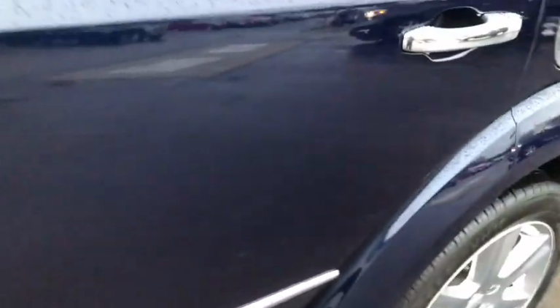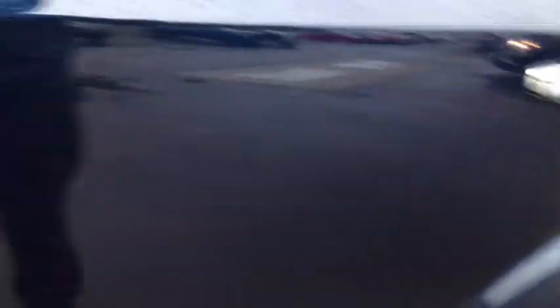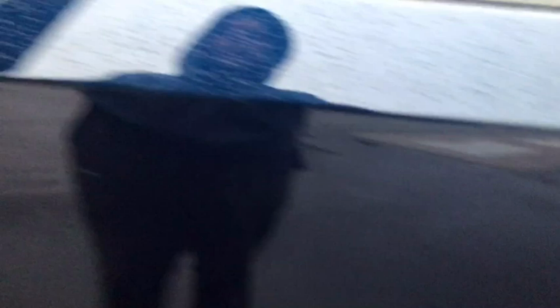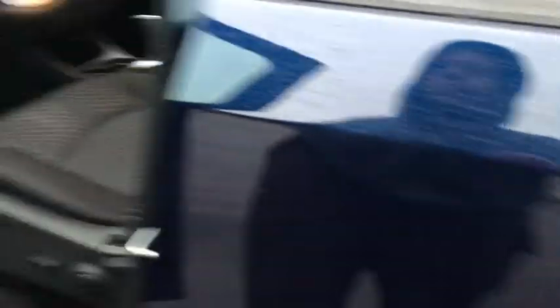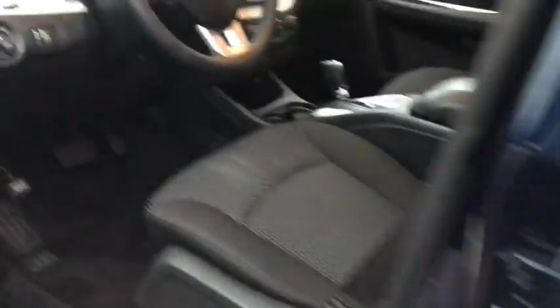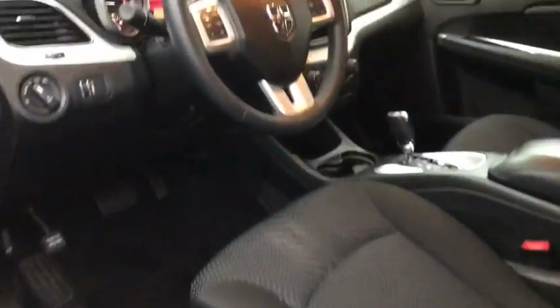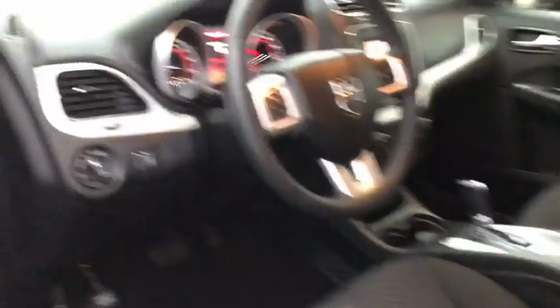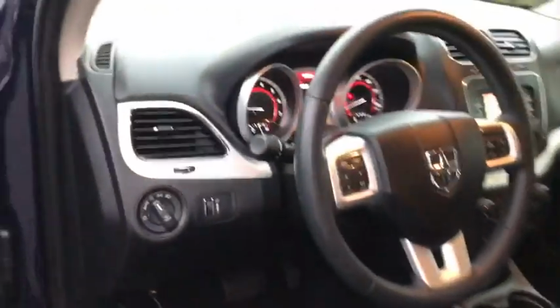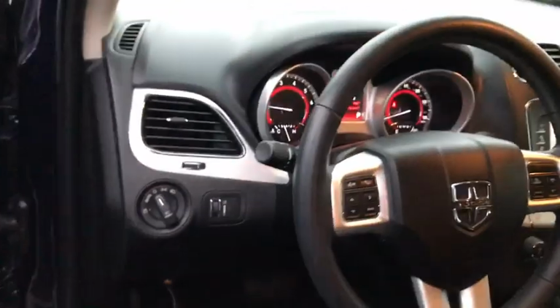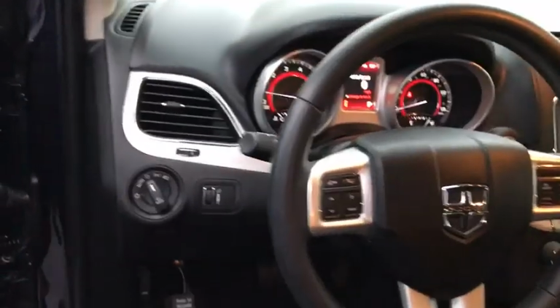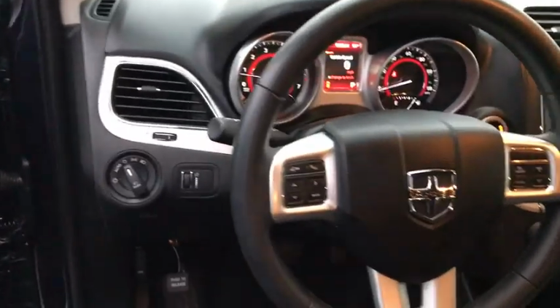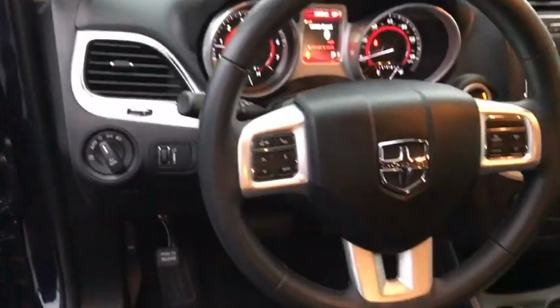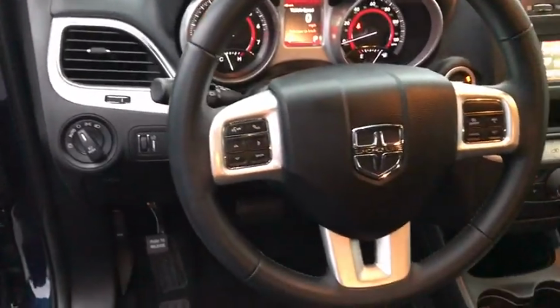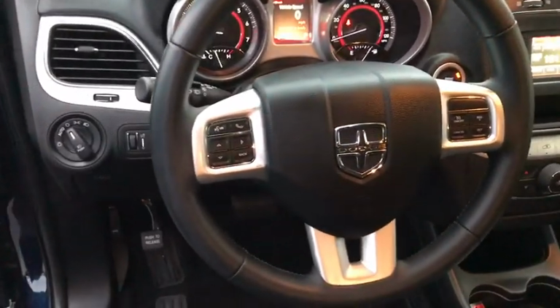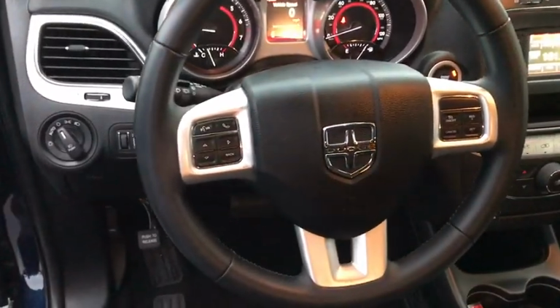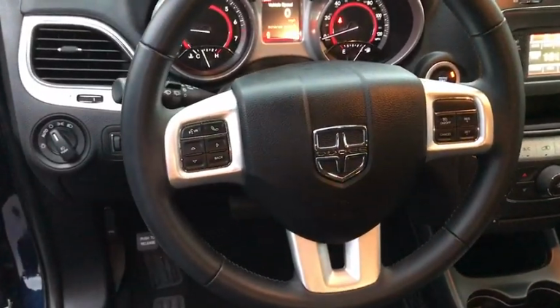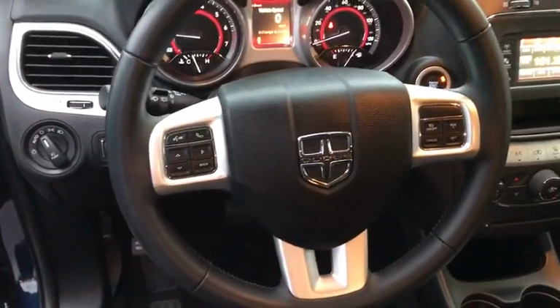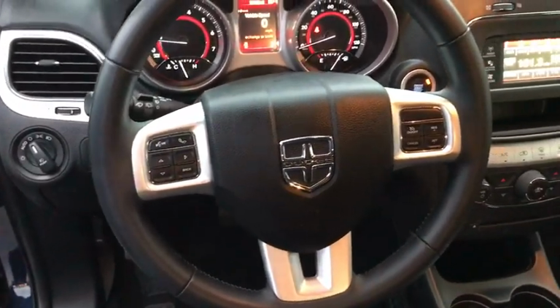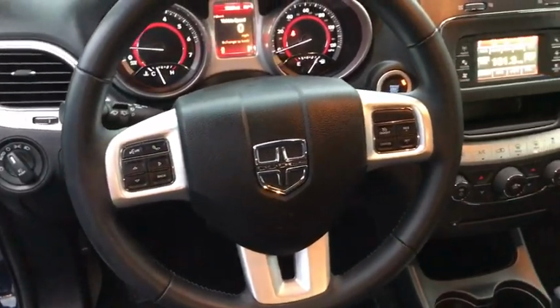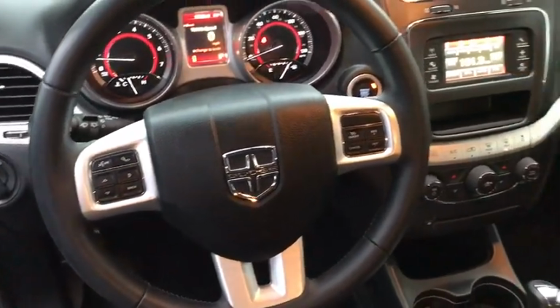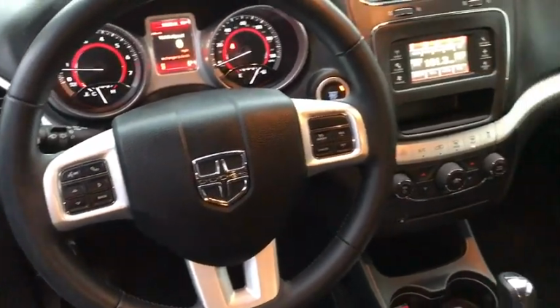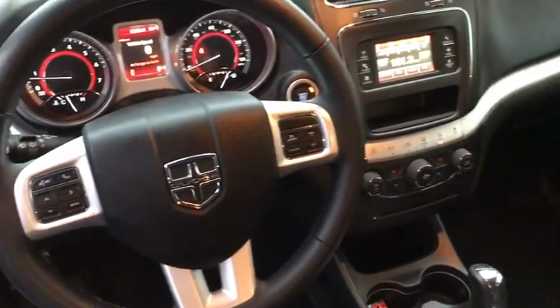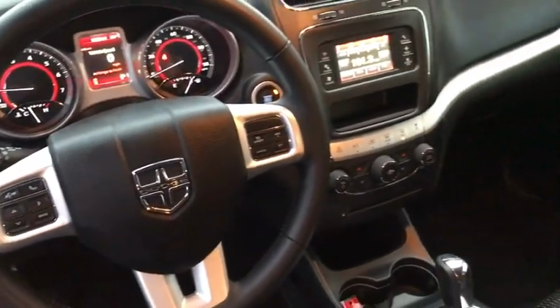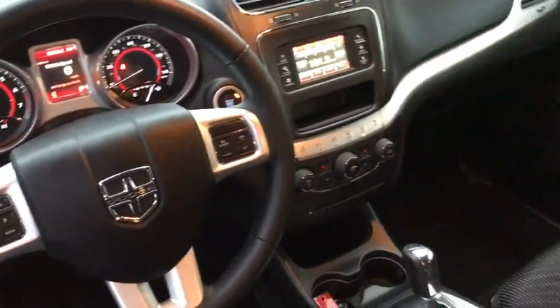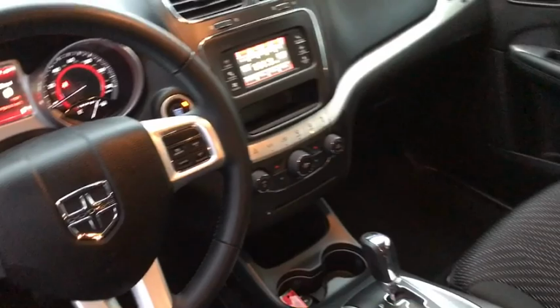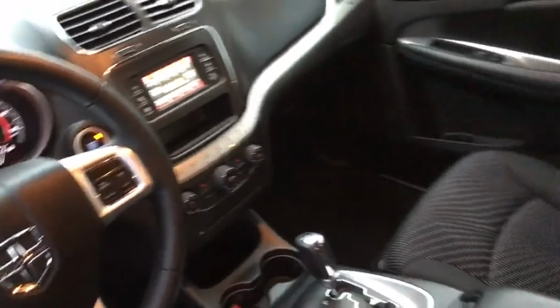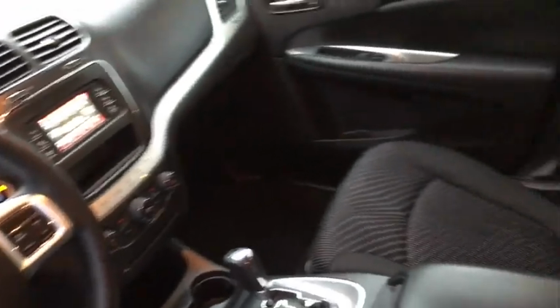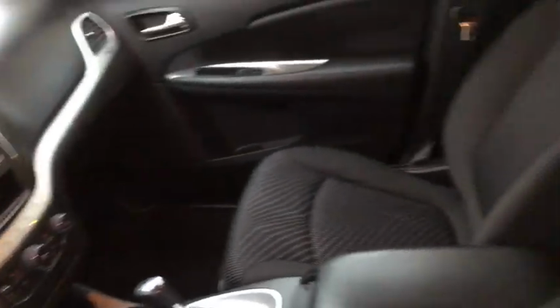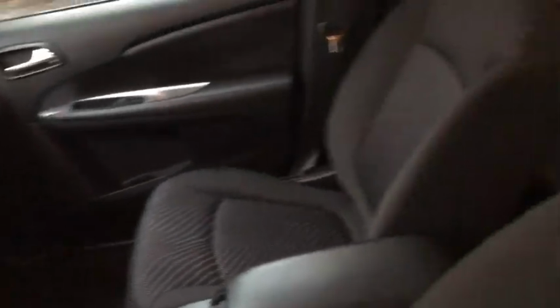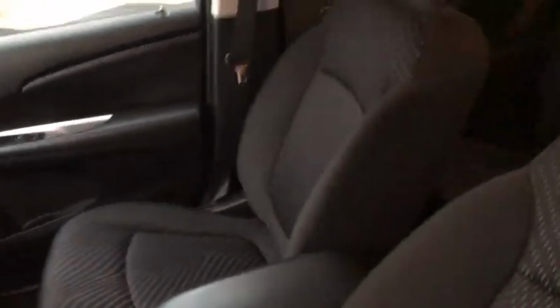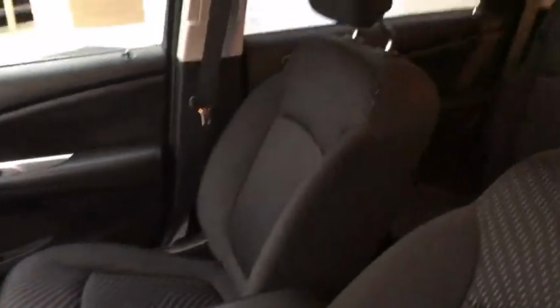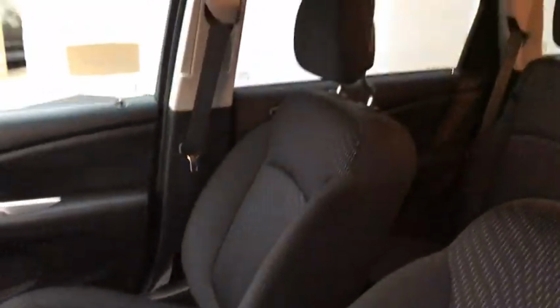Sirius satellite radio, panic alarm, tachometer. Wouldn't you look great in this vehicle? Stop in today and see for yourself.